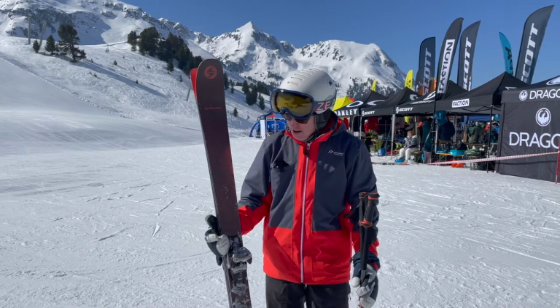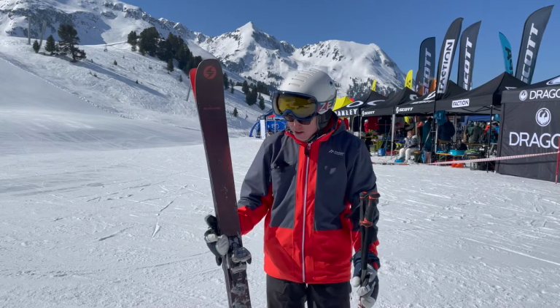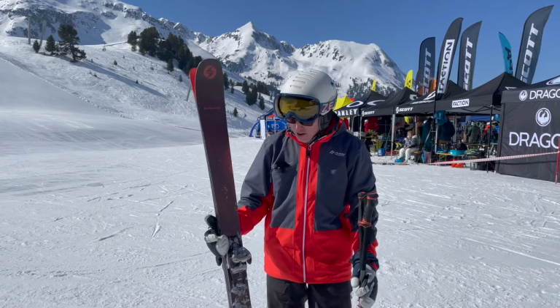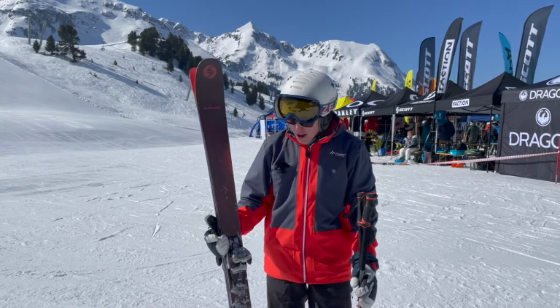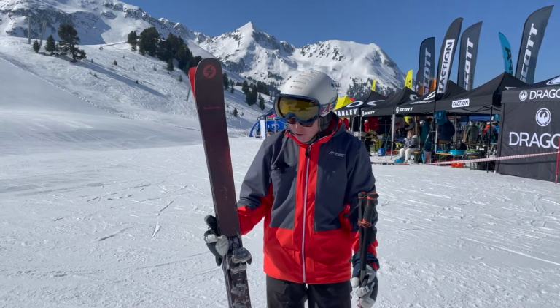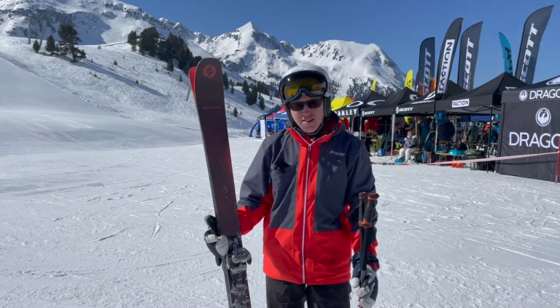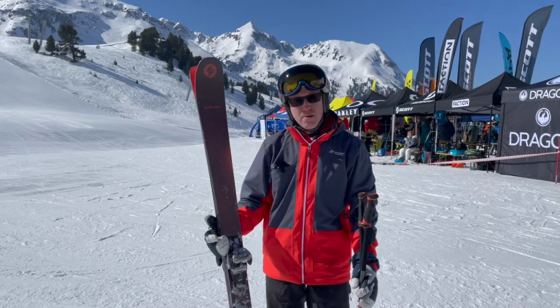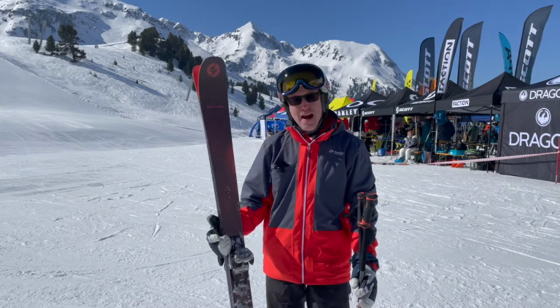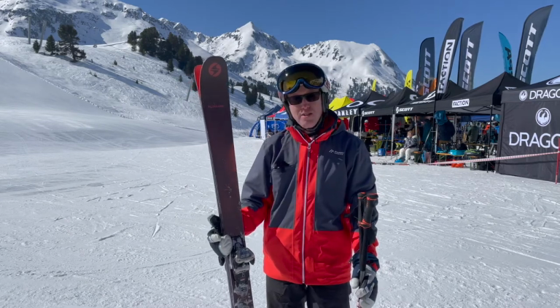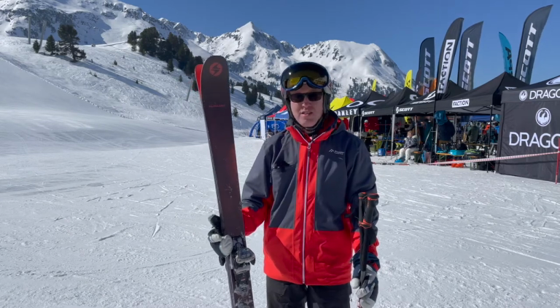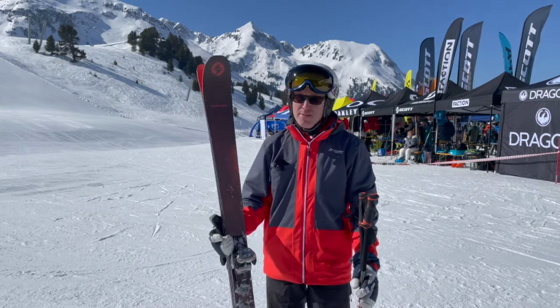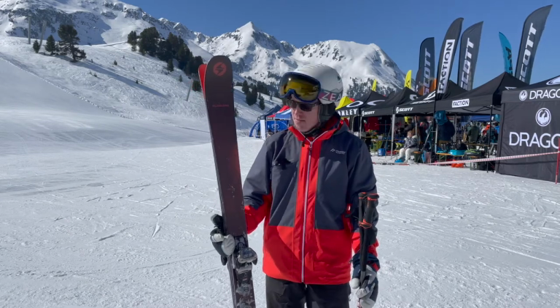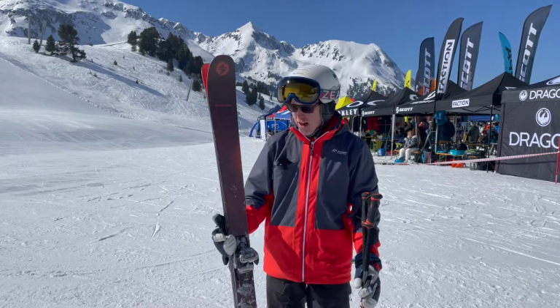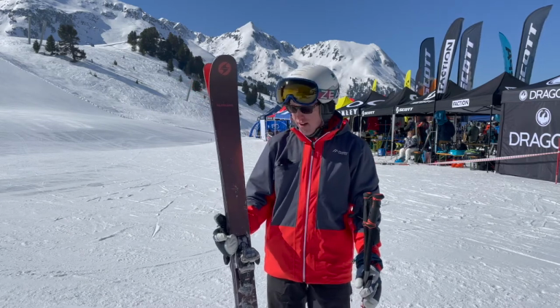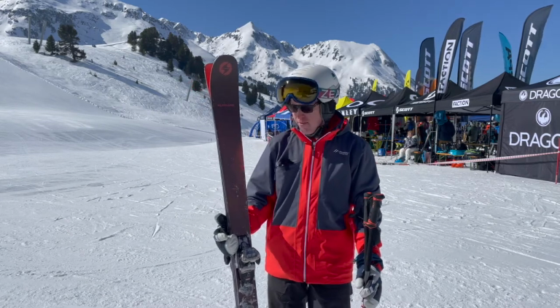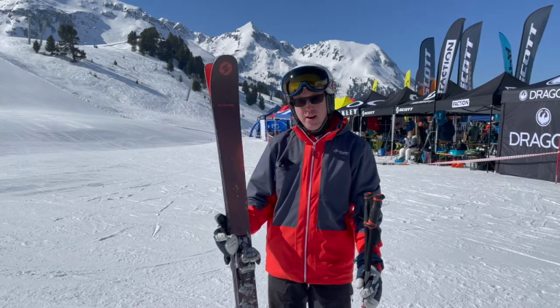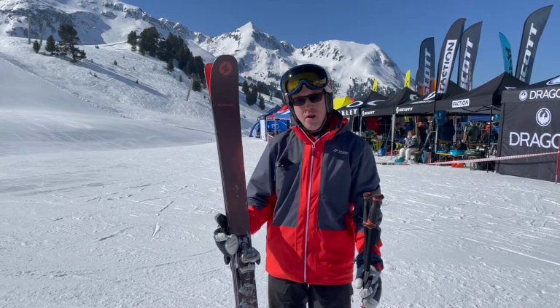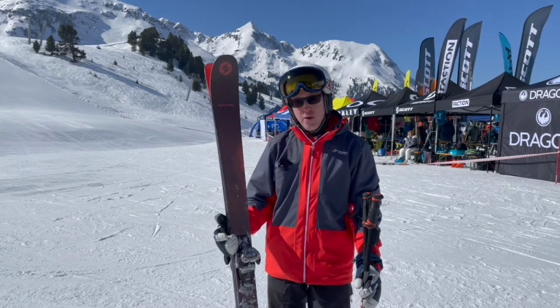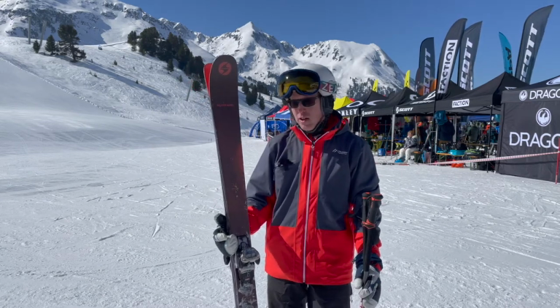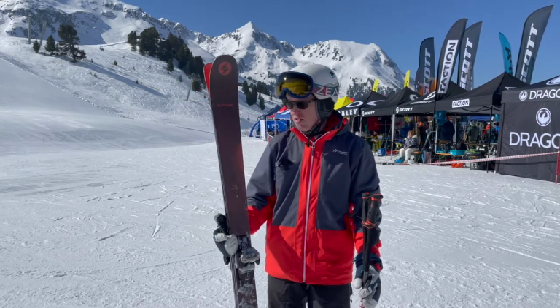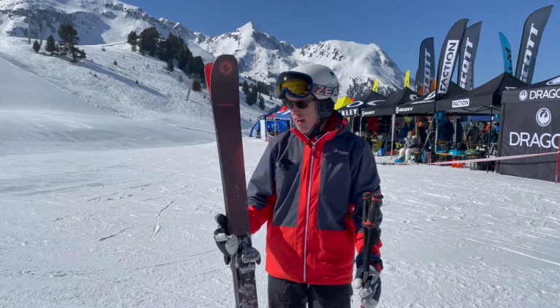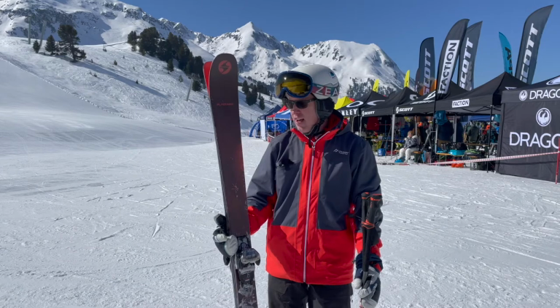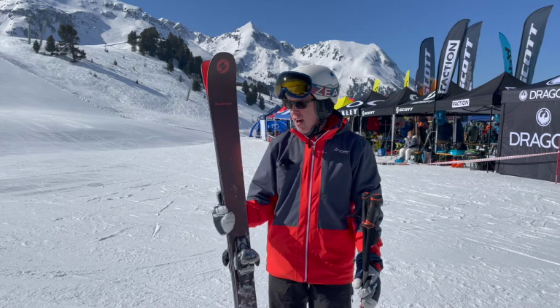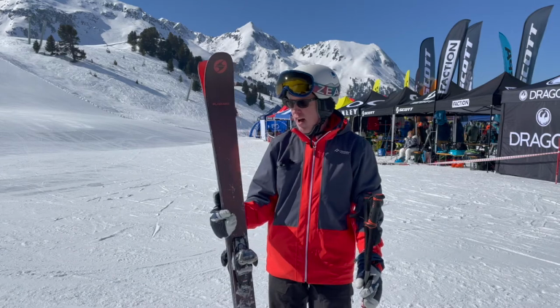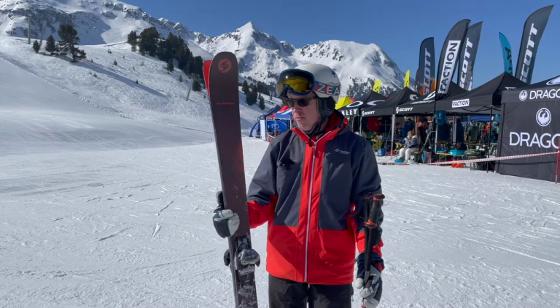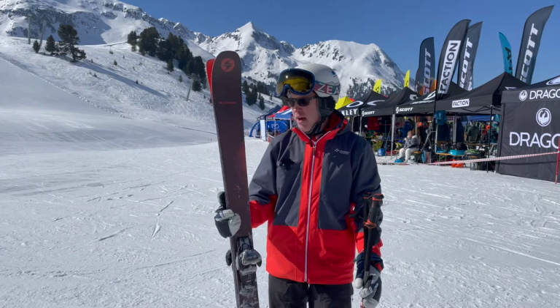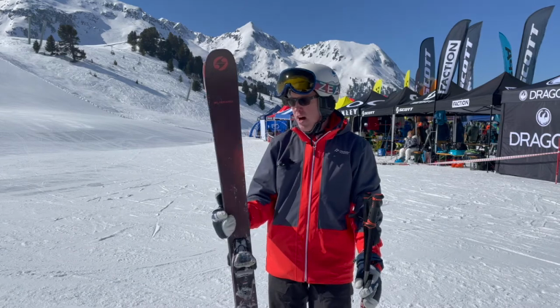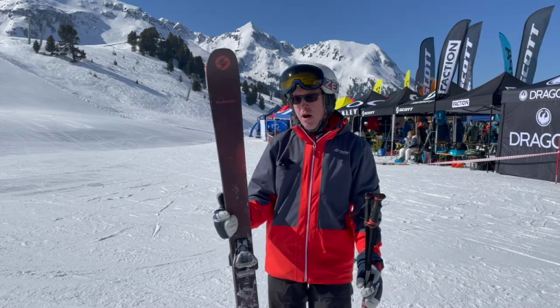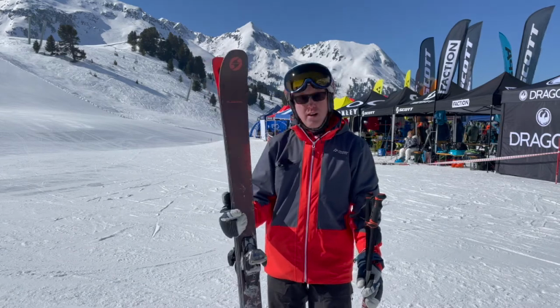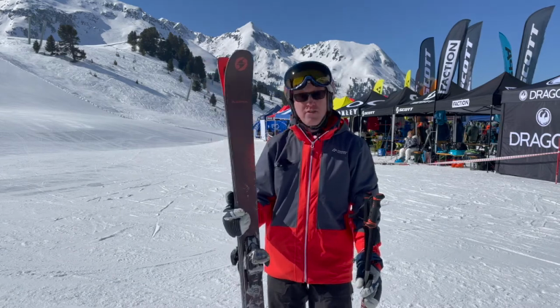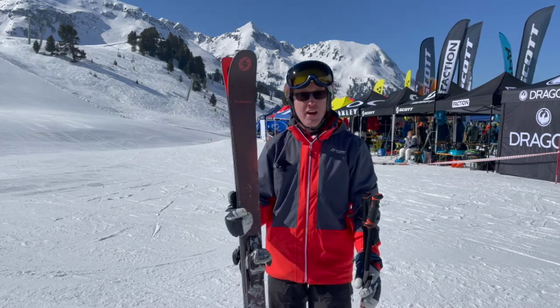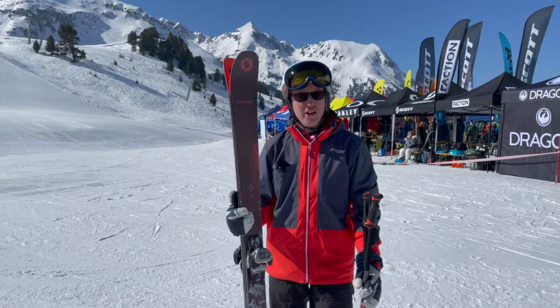So yeah, for £600 it's definitely a really good ski for me. I love skiing on it.